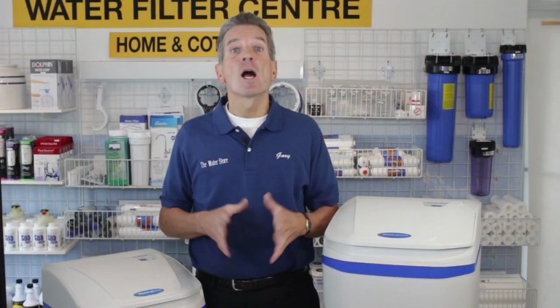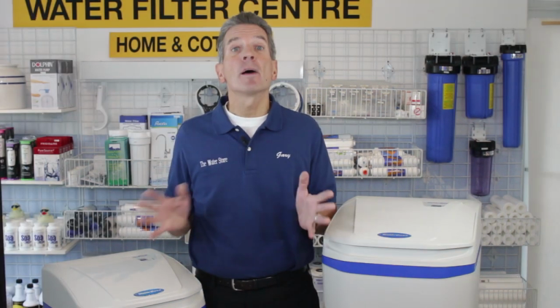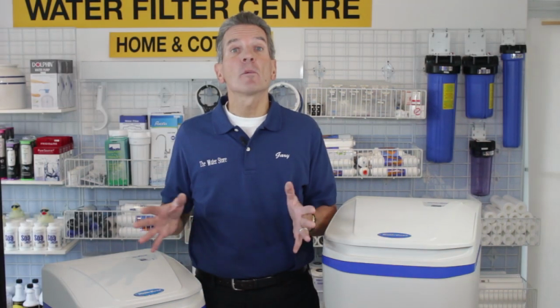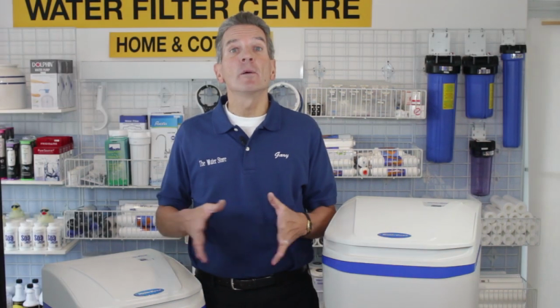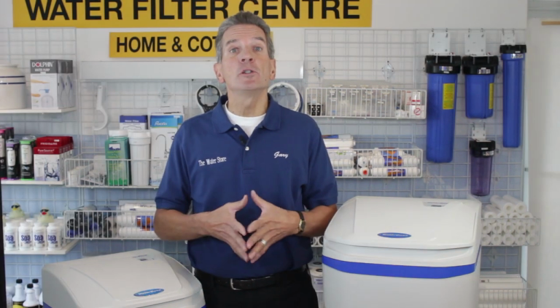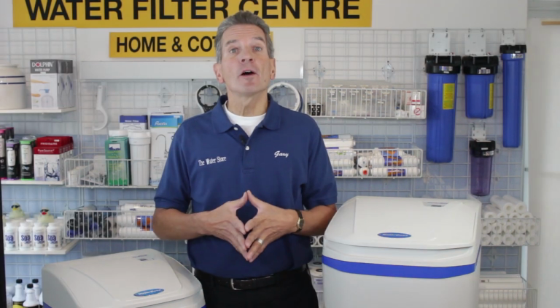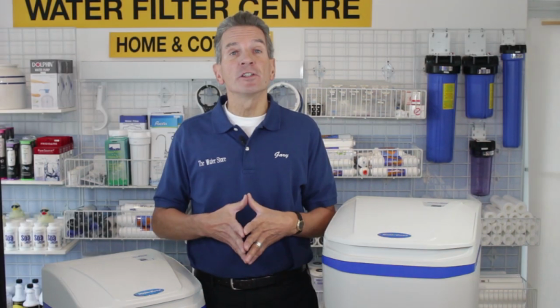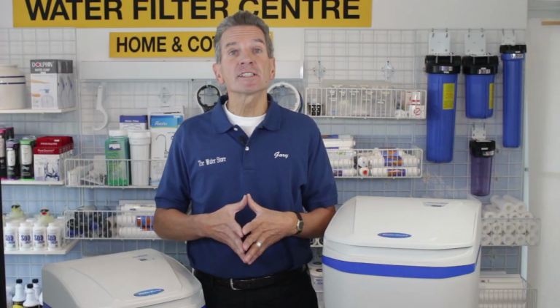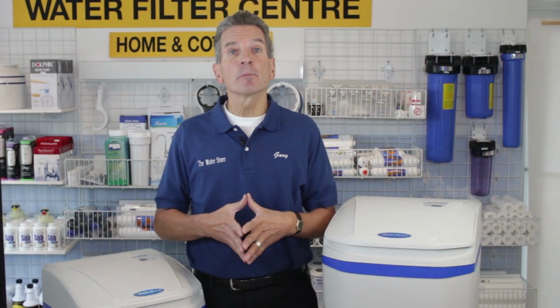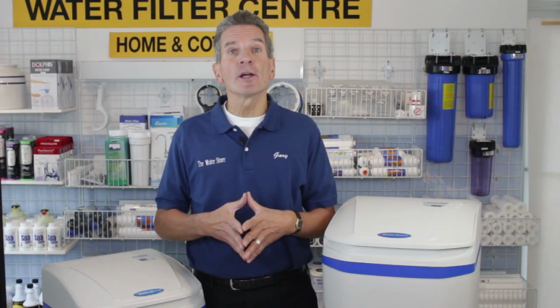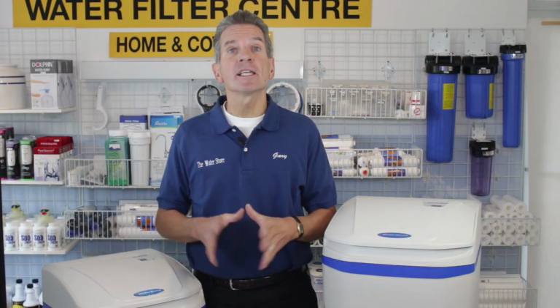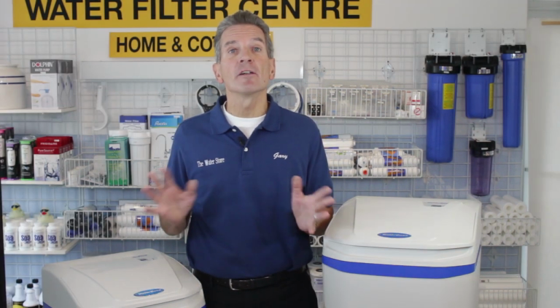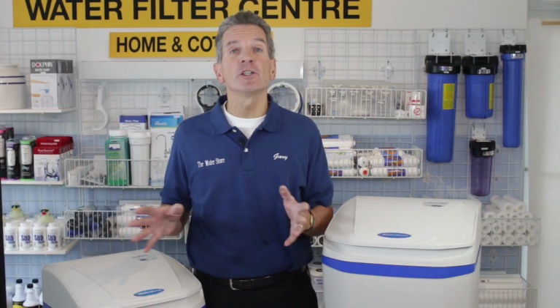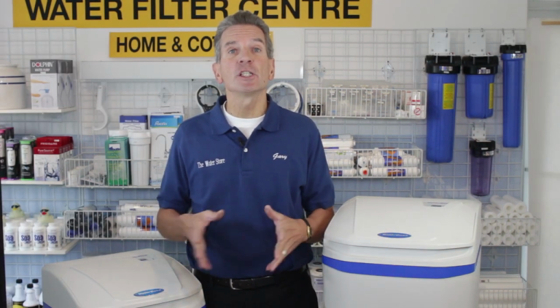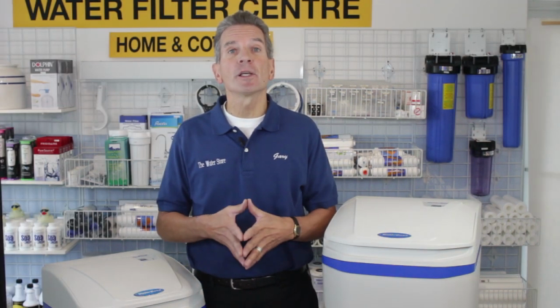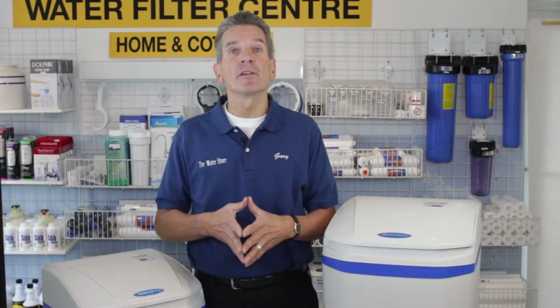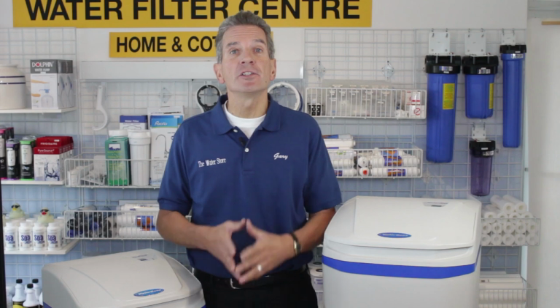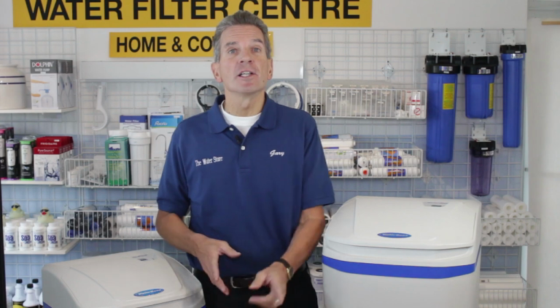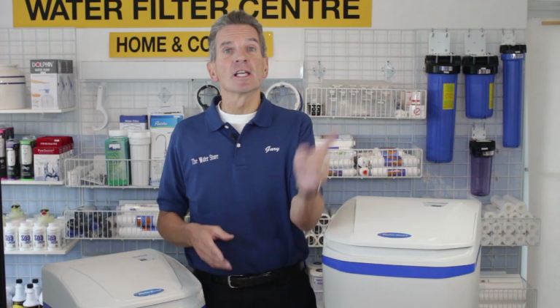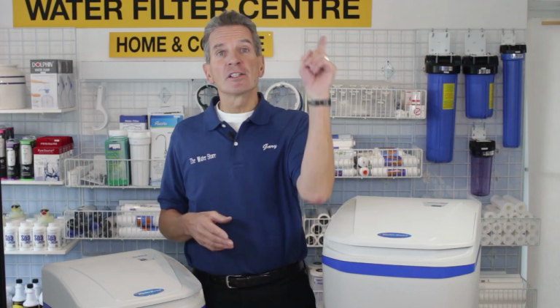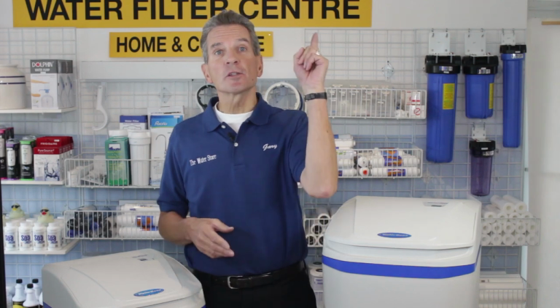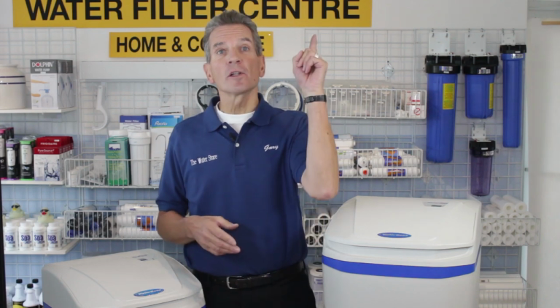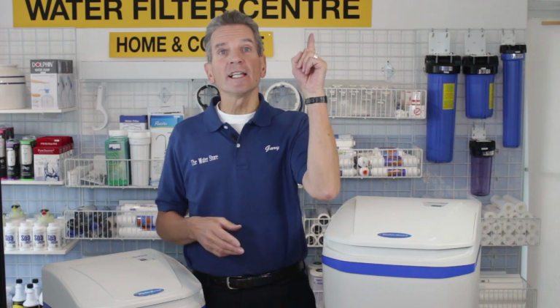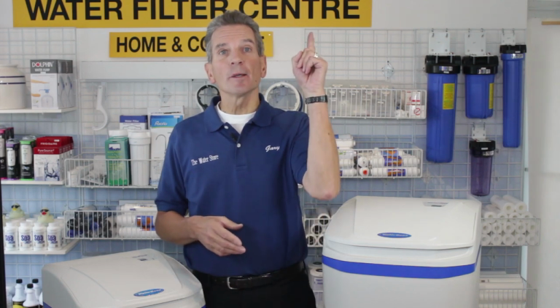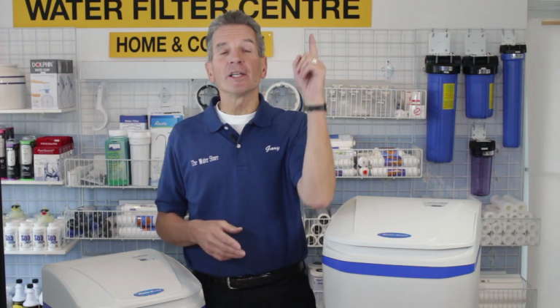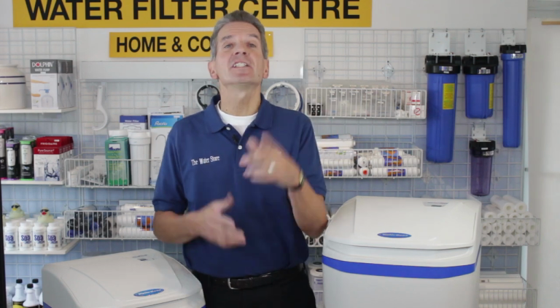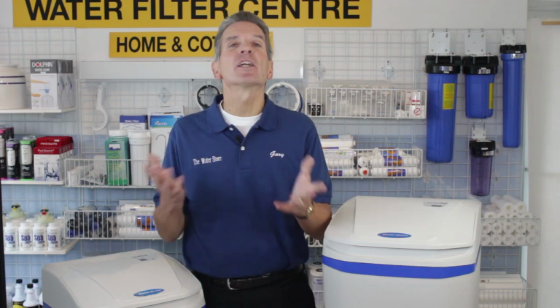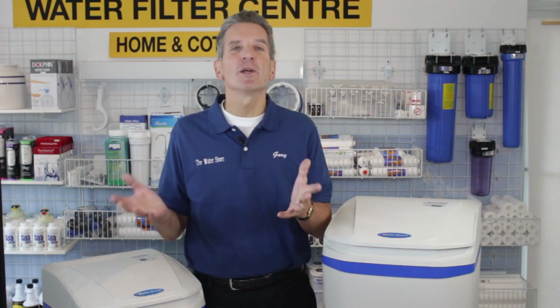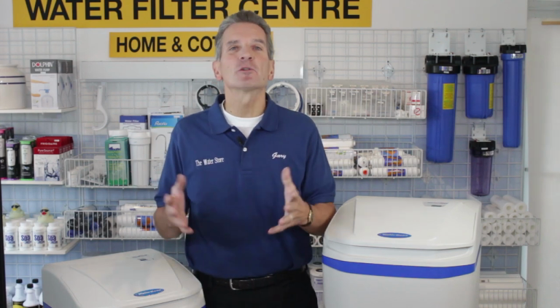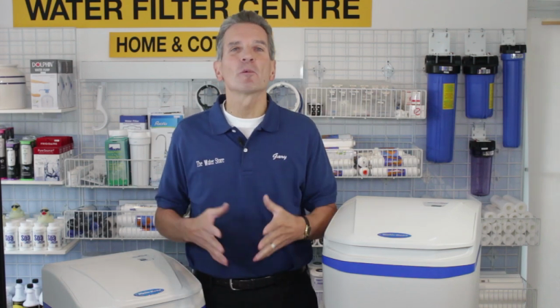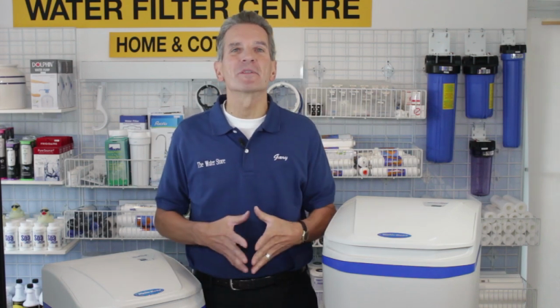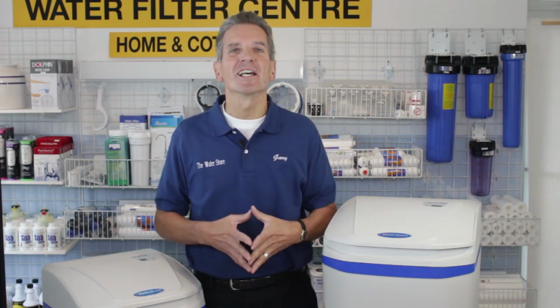By the way, we do offer discount pricing and free shipping on these units. Just go to the link up here and it'll take you right to our website.